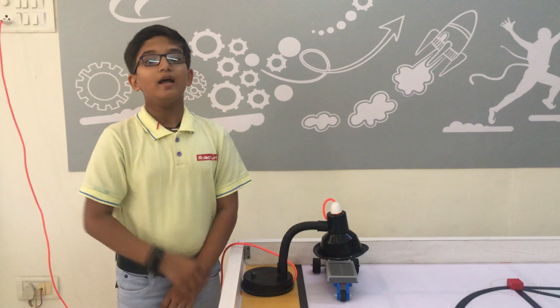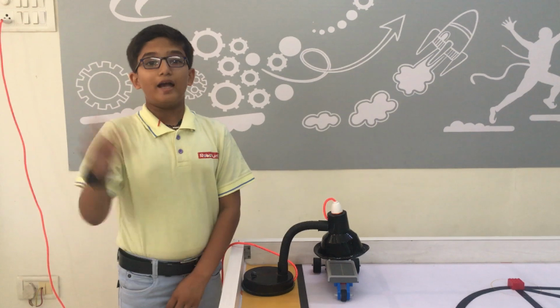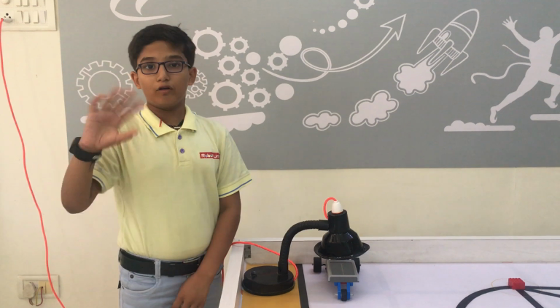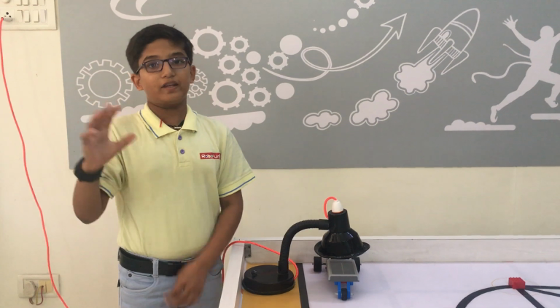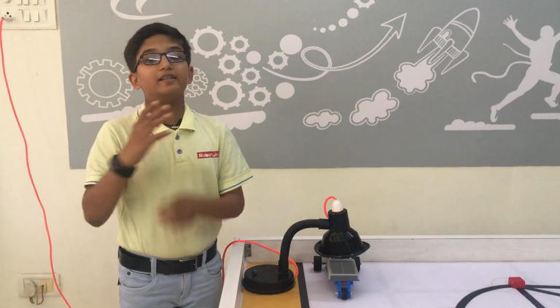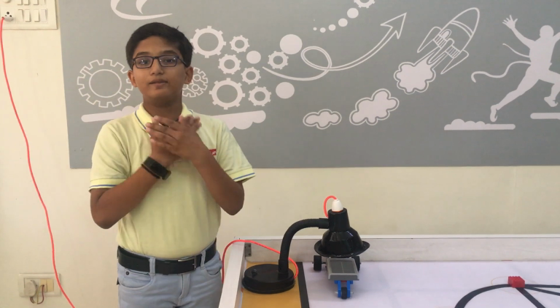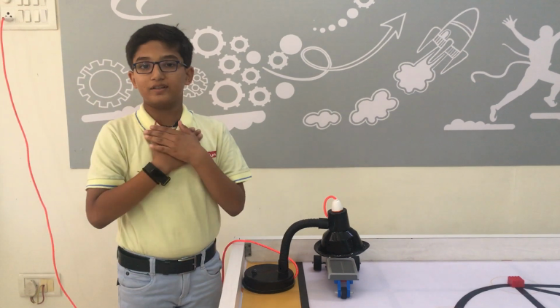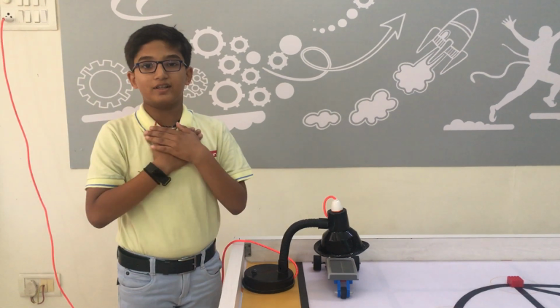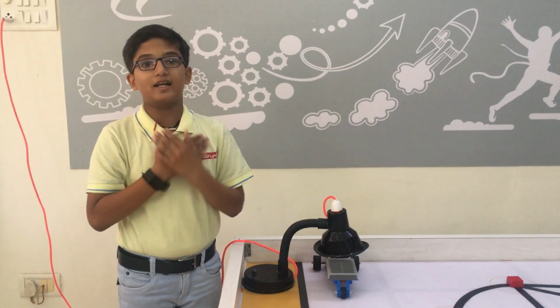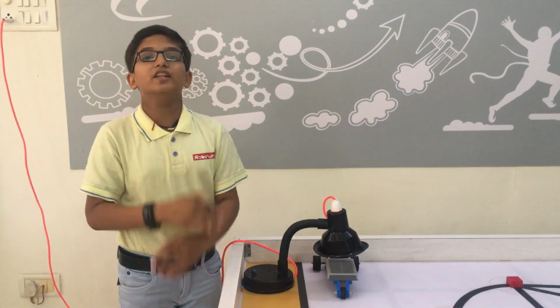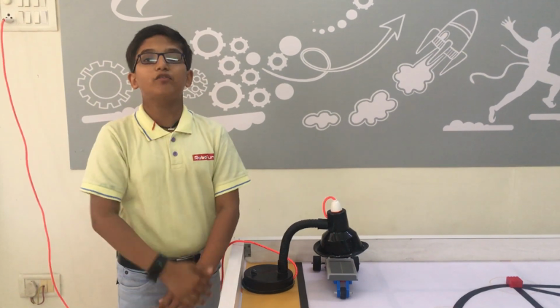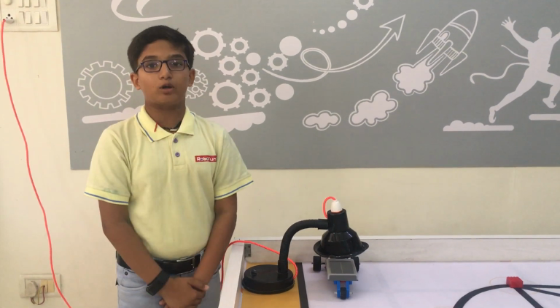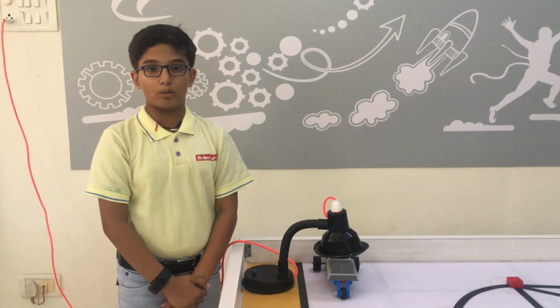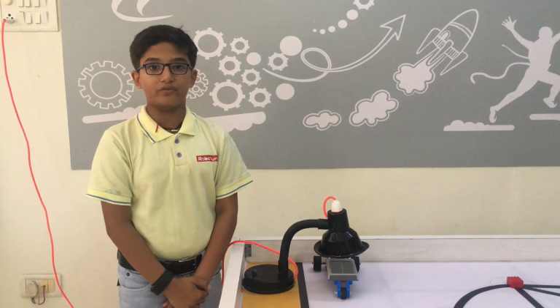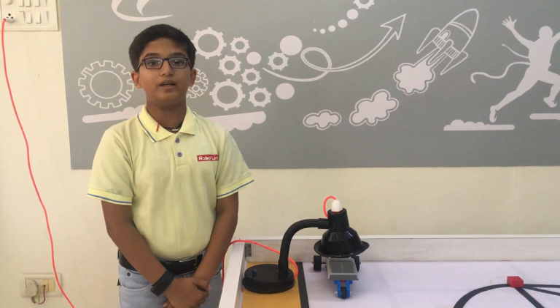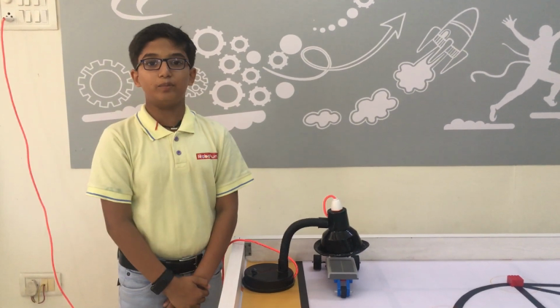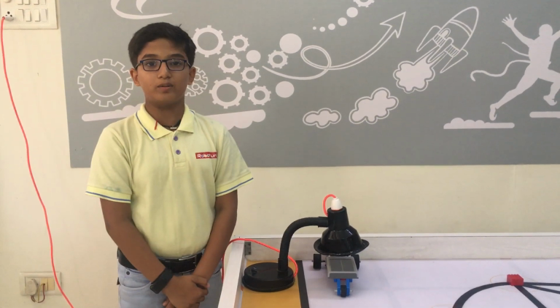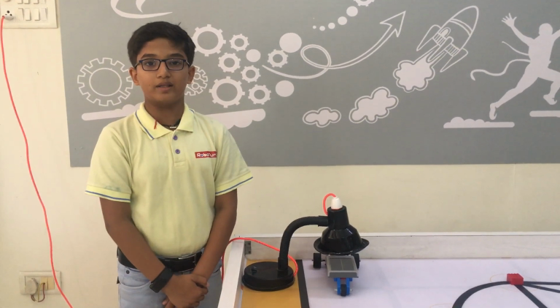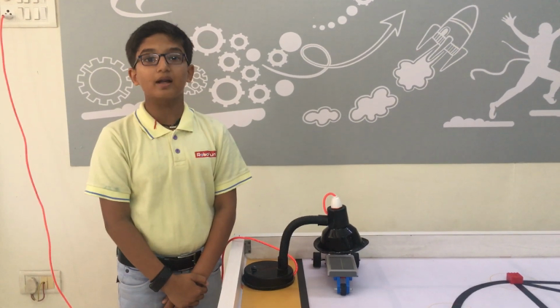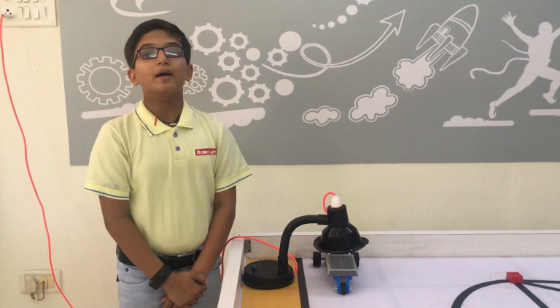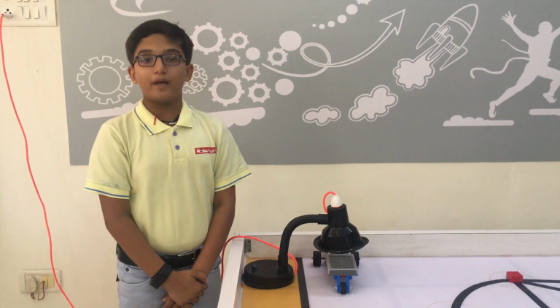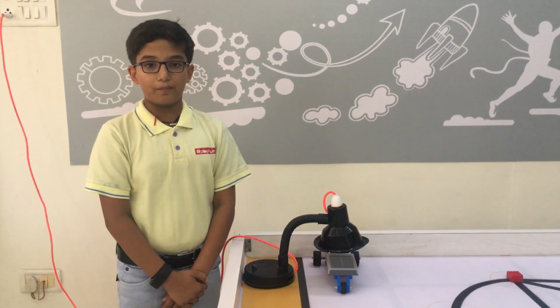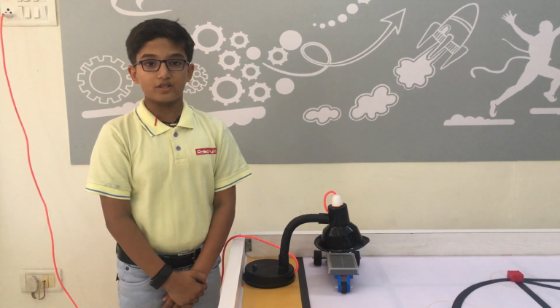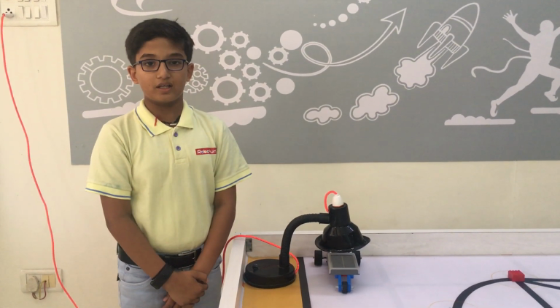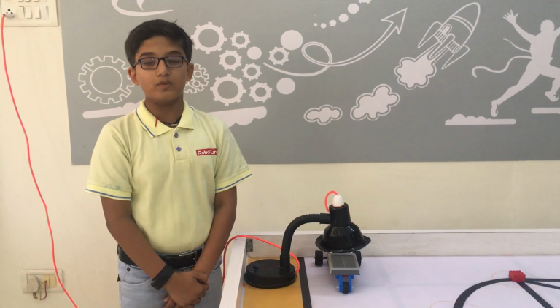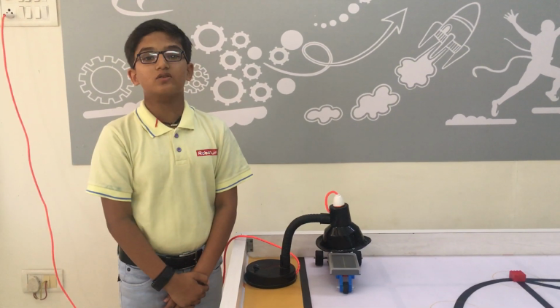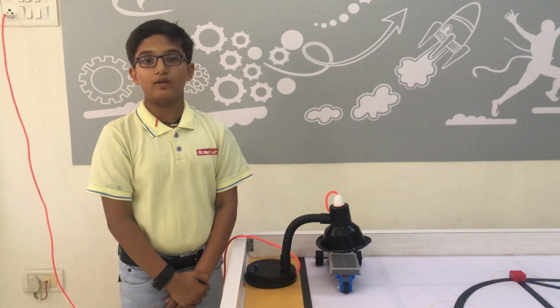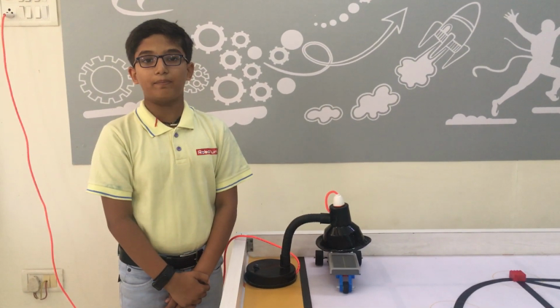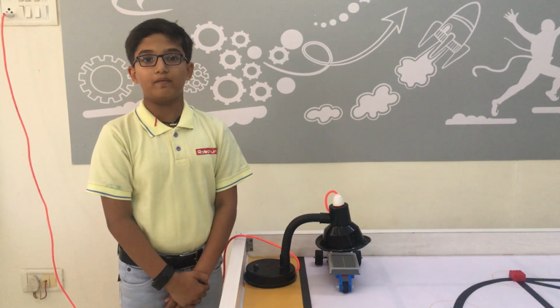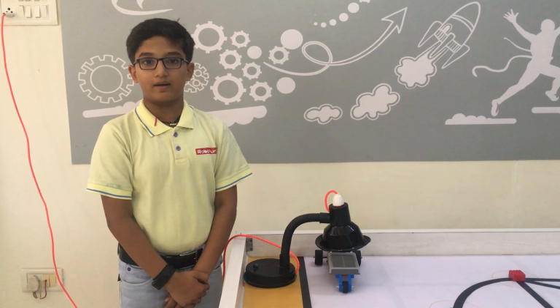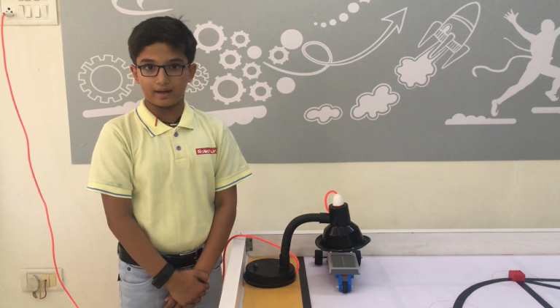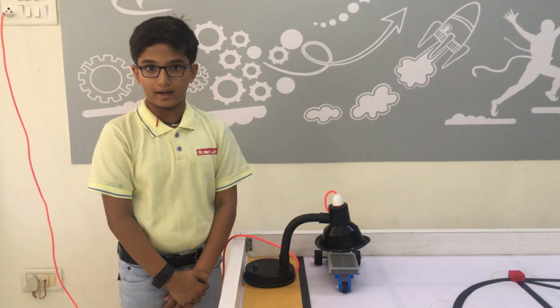Hello friends! My name is from RoboFun Lab Porbandar. My project name is Solar Power Car.